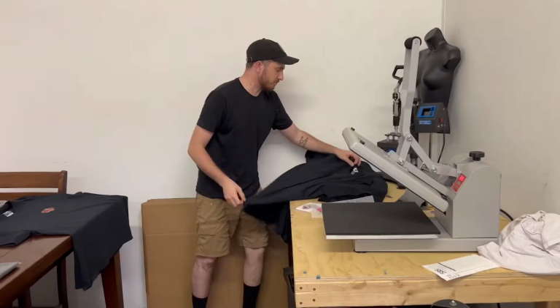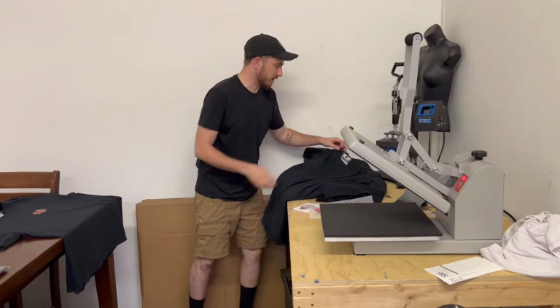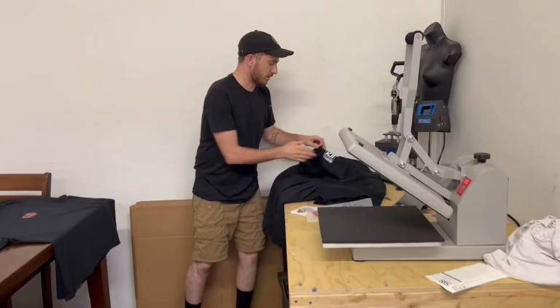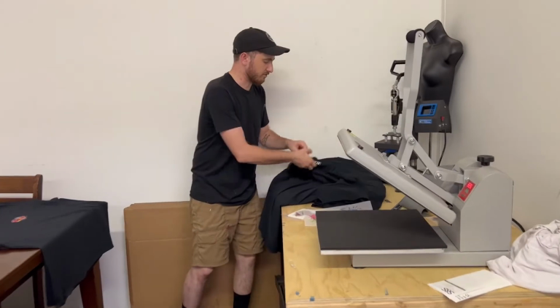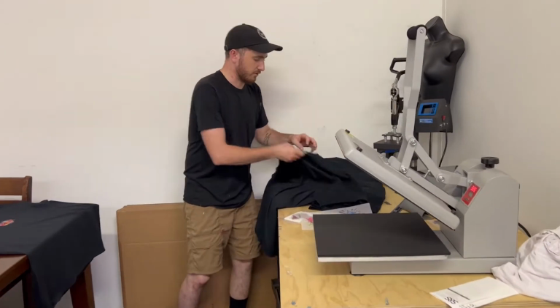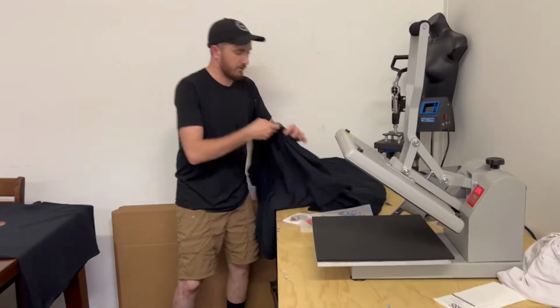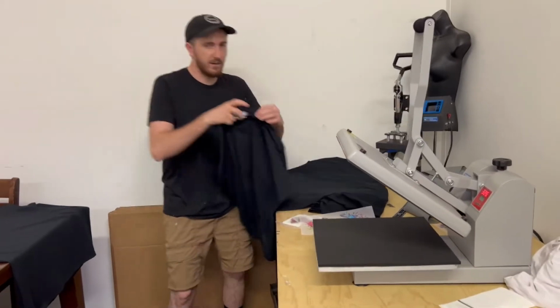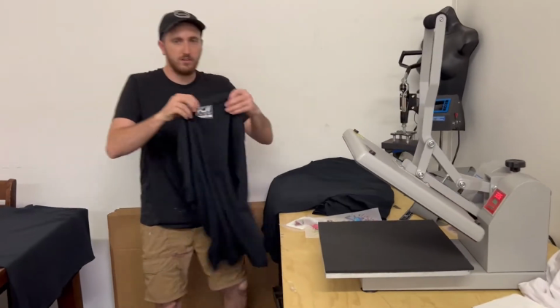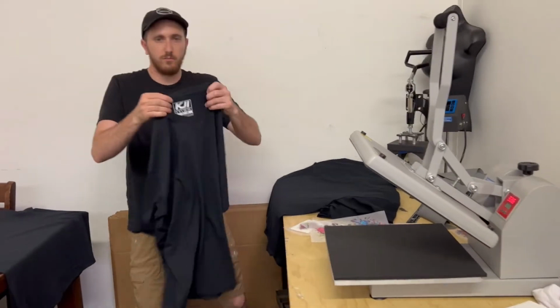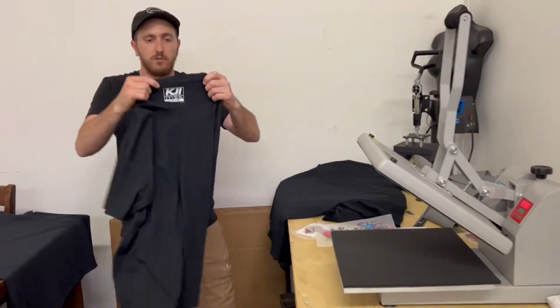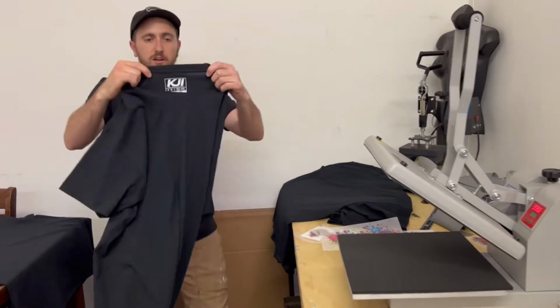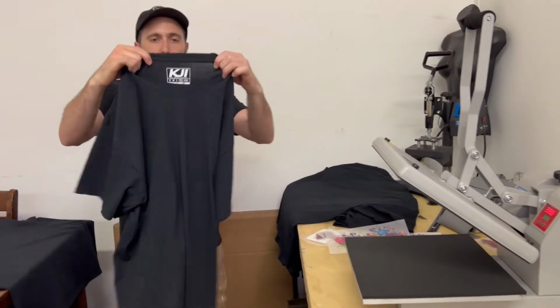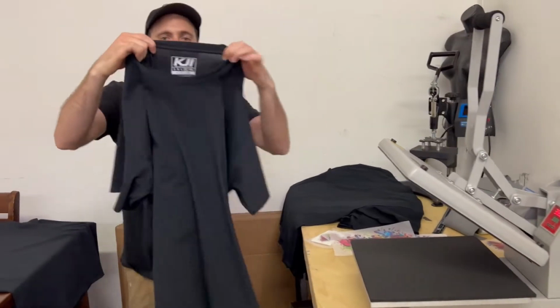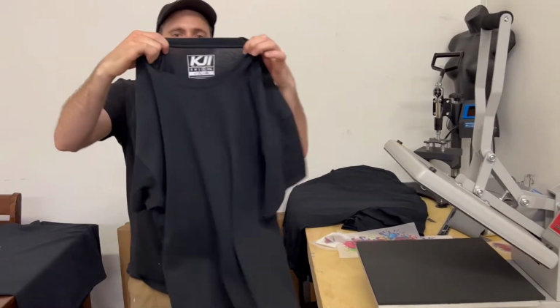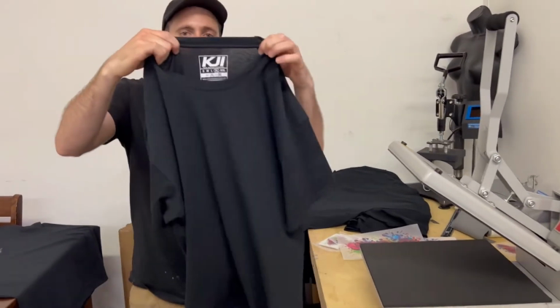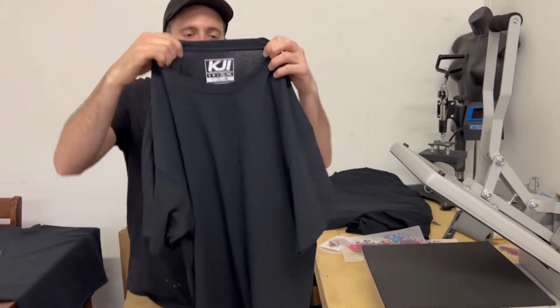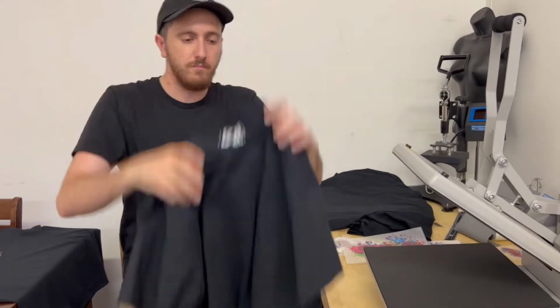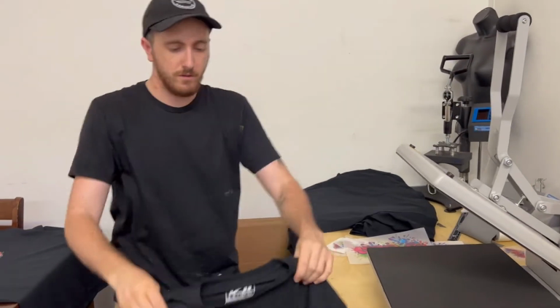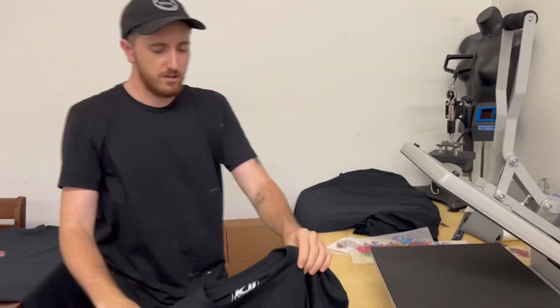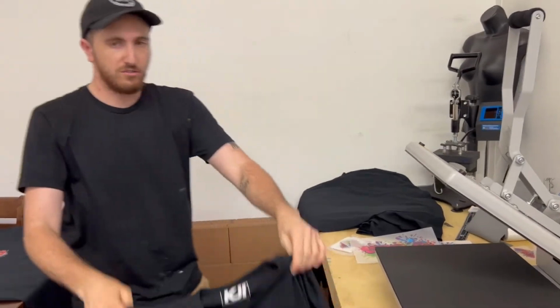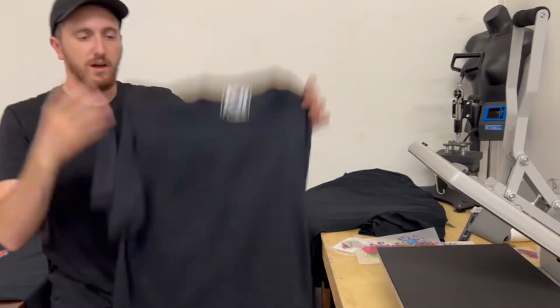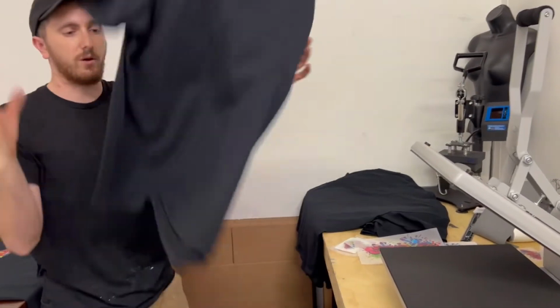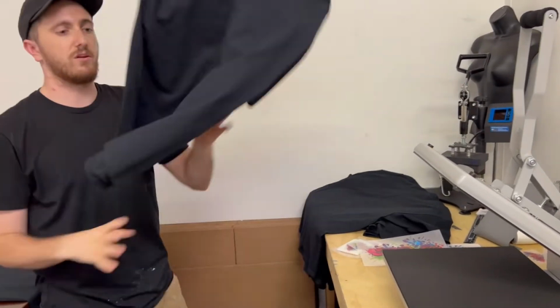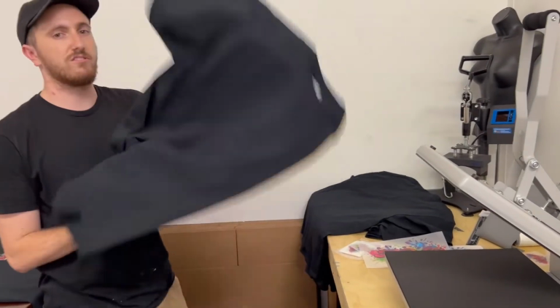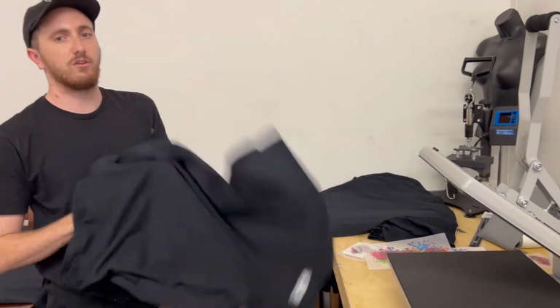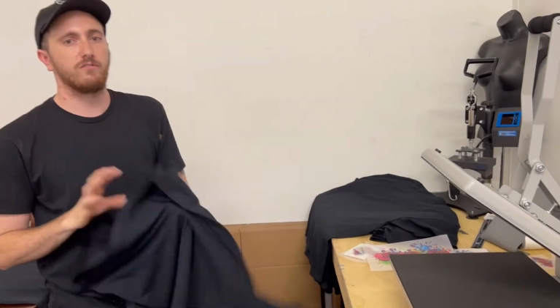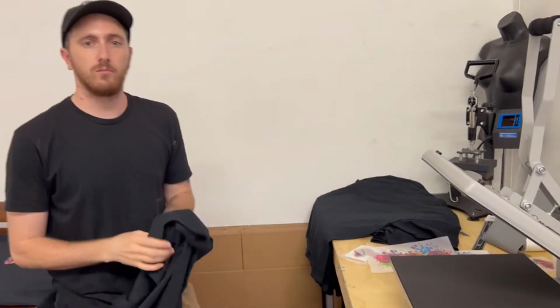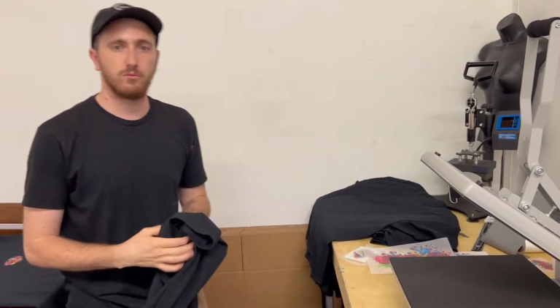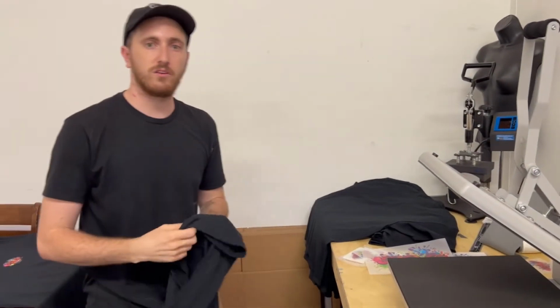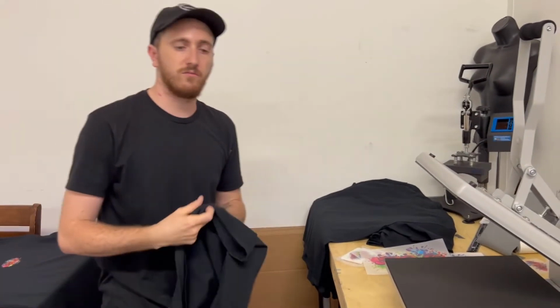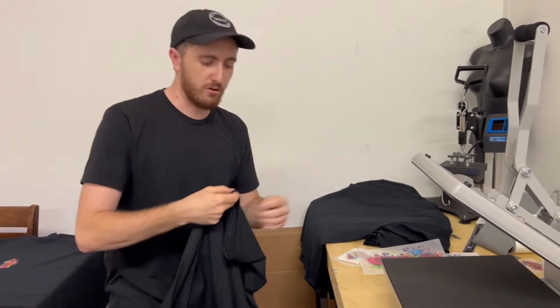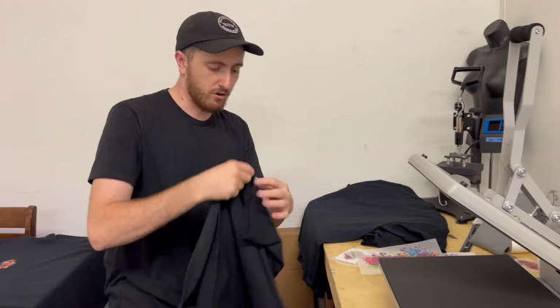We got our screen printed neck label right here already done, so that way we don't send our film through the conveyor dryer.